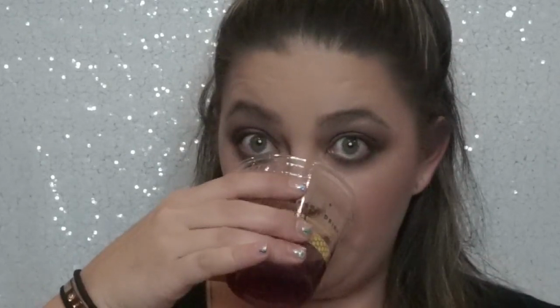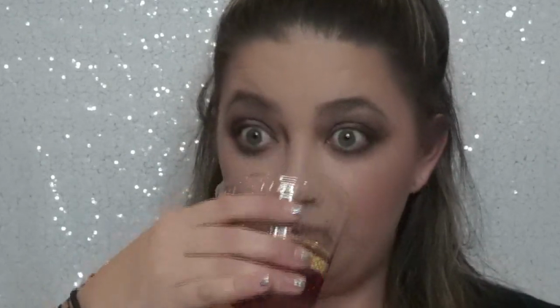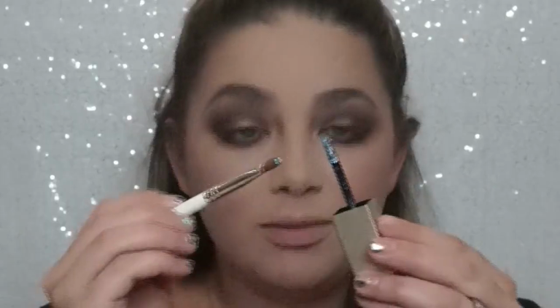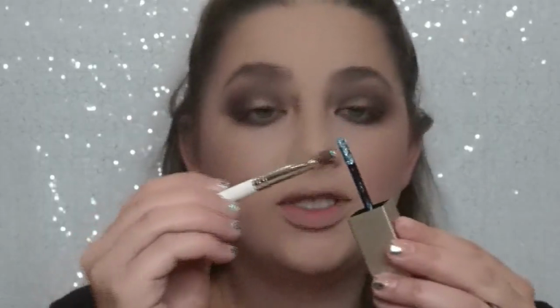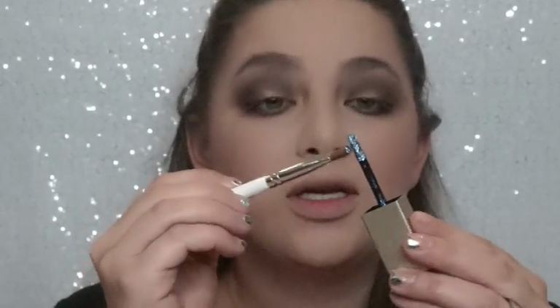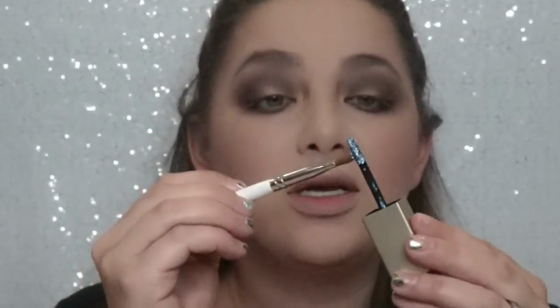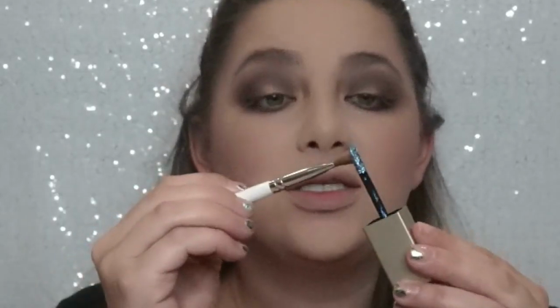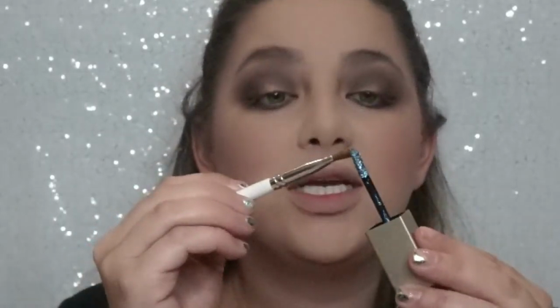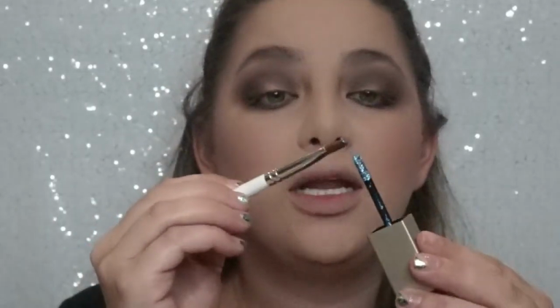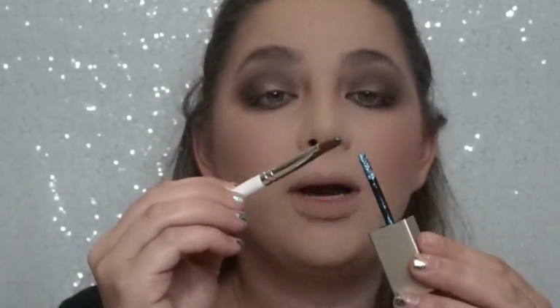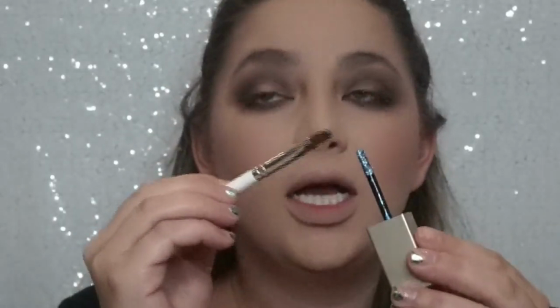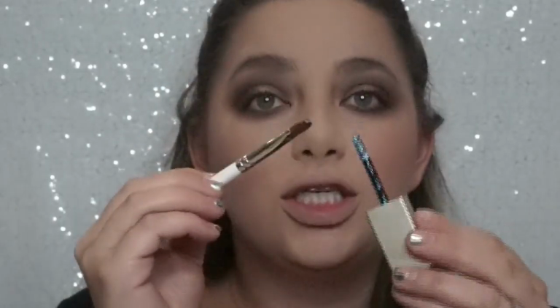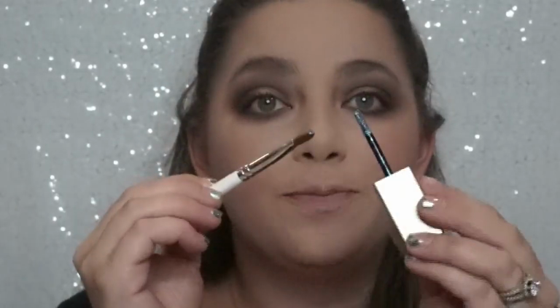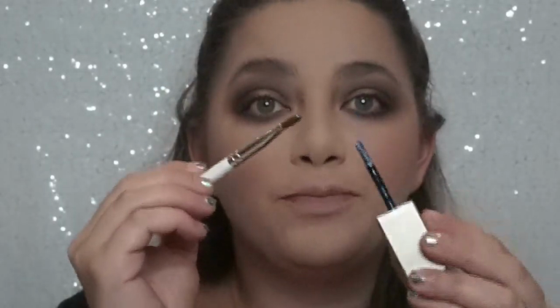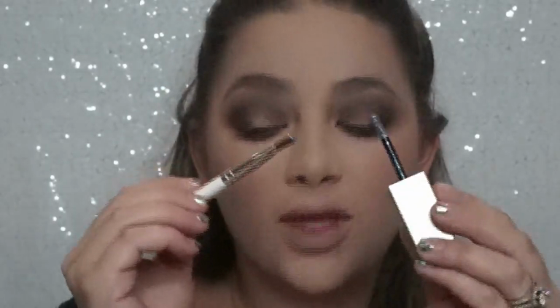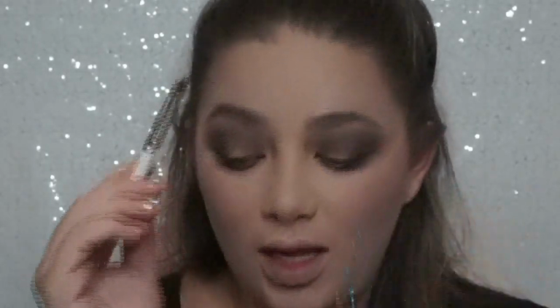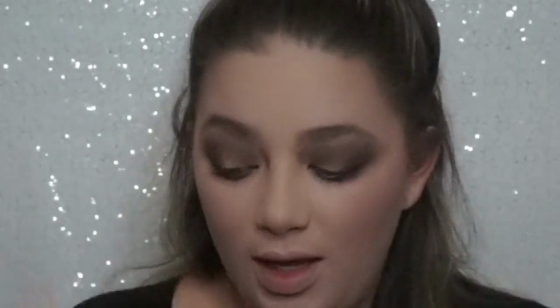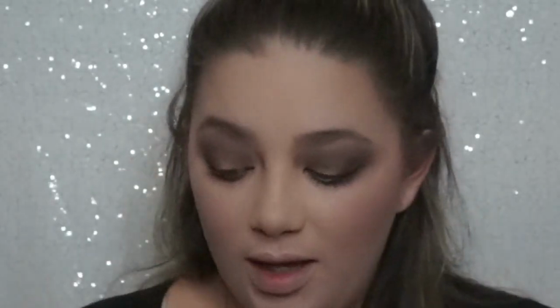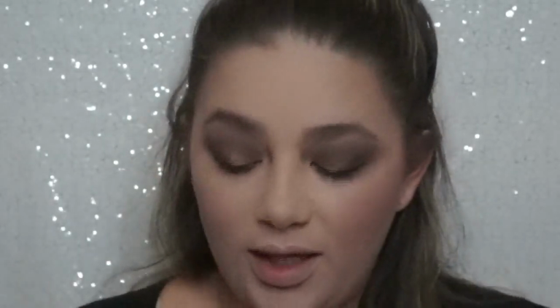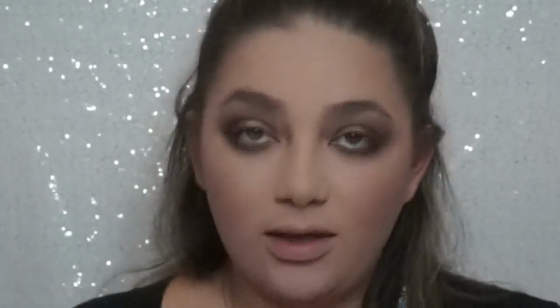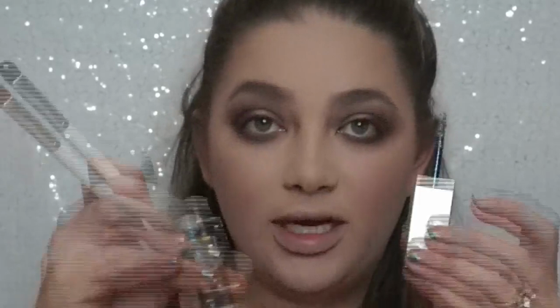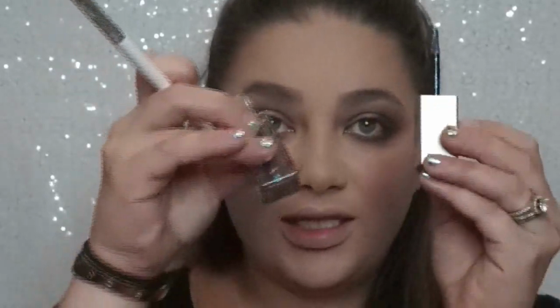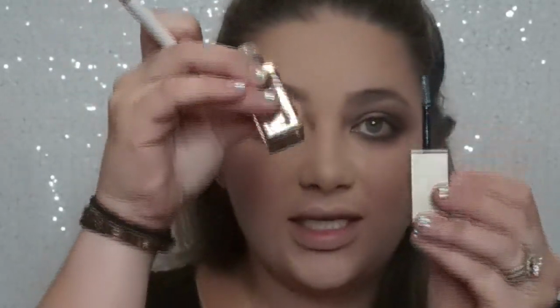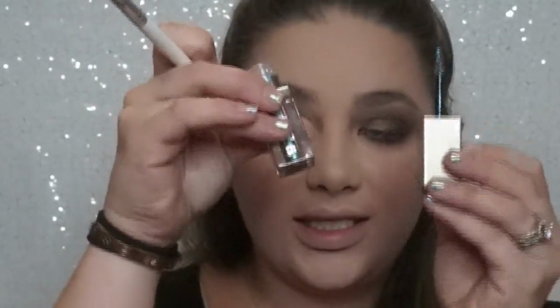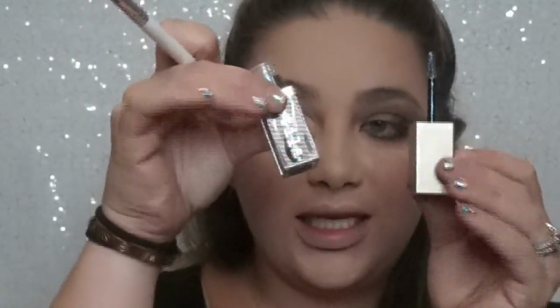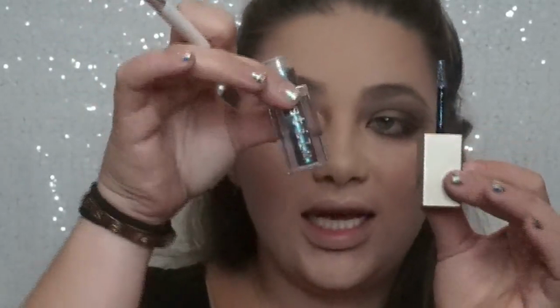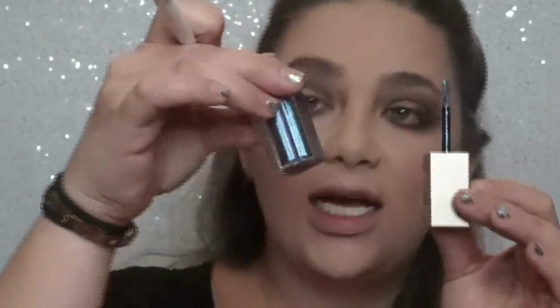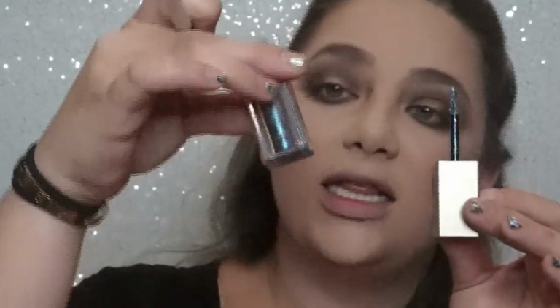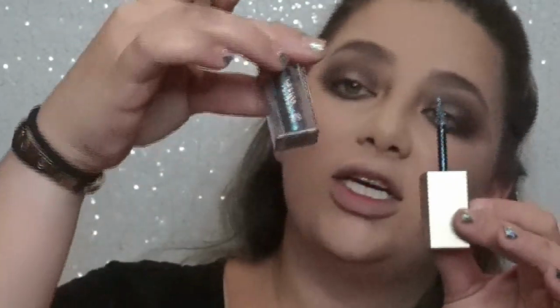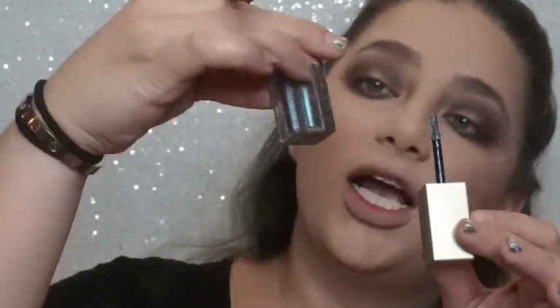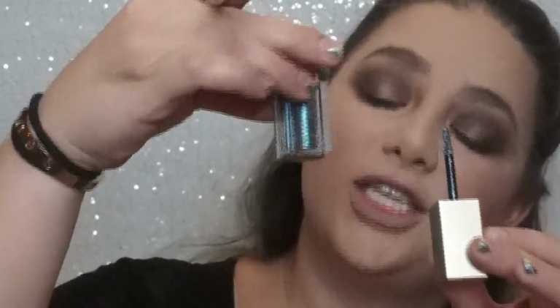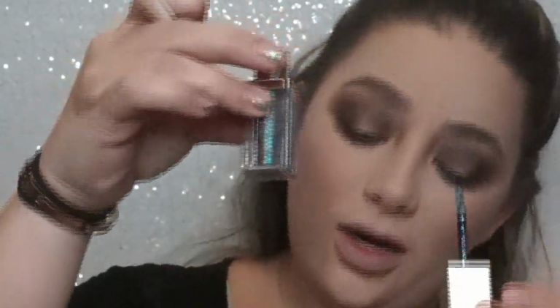Just going to add a little brush and get a little bit of this Stila glitter eyeshadow.